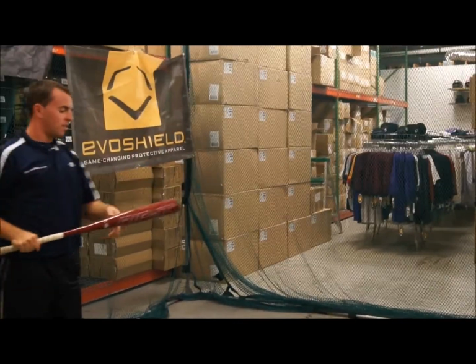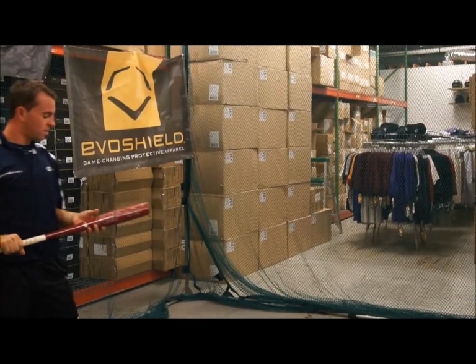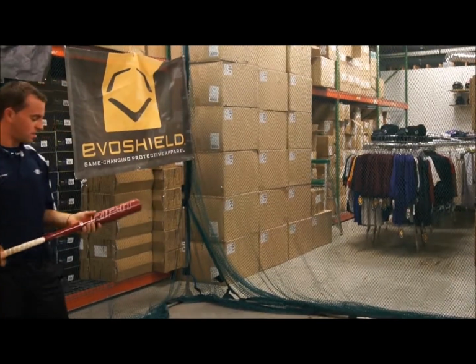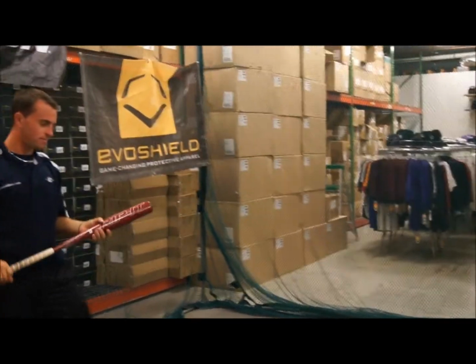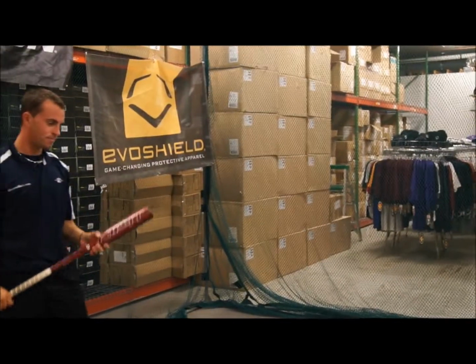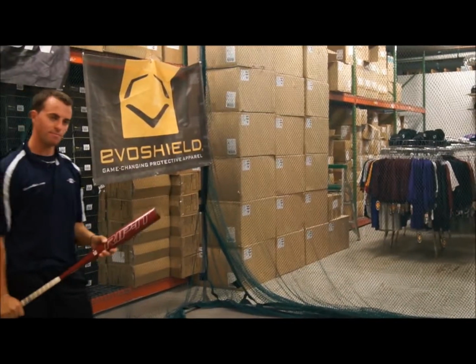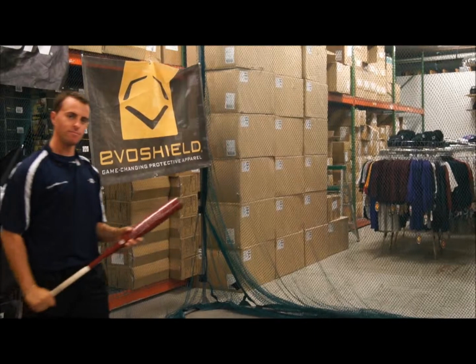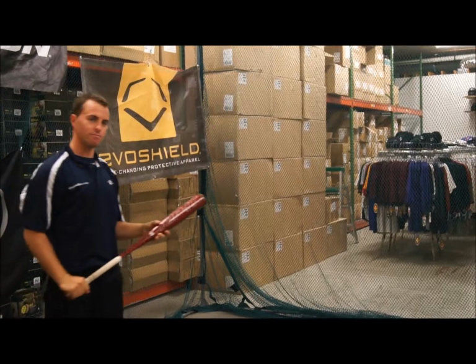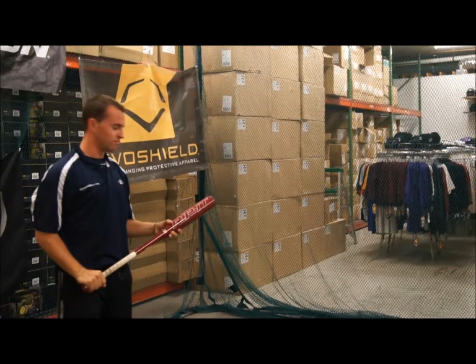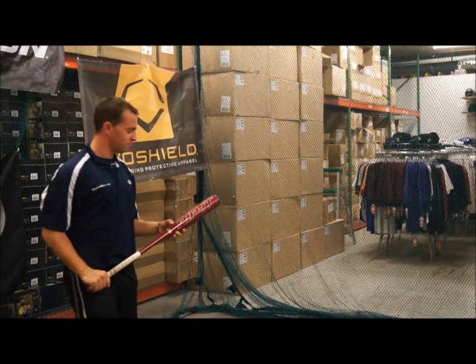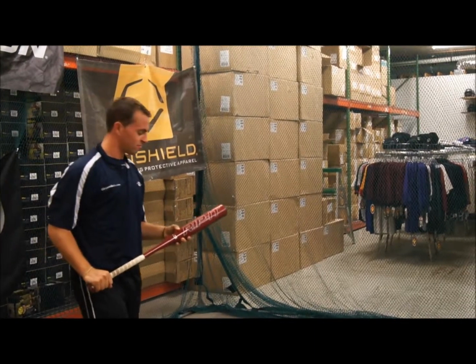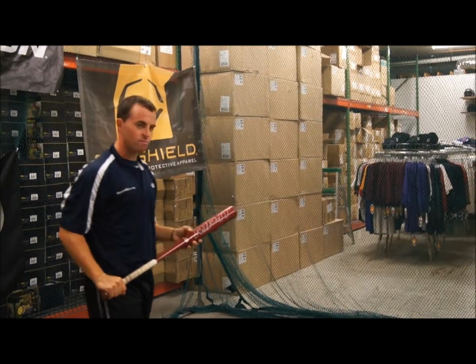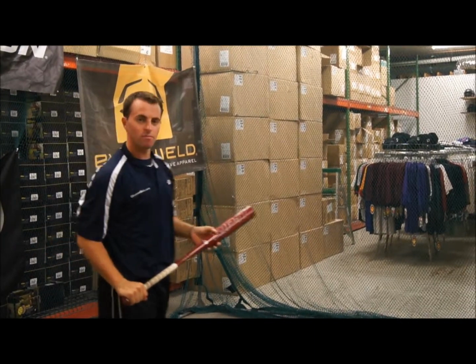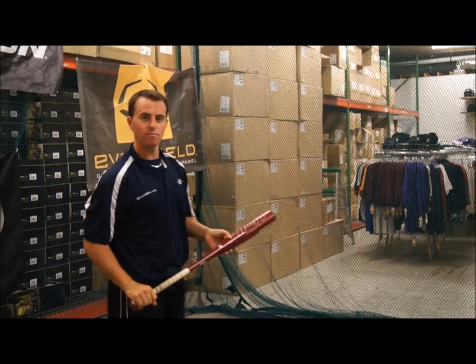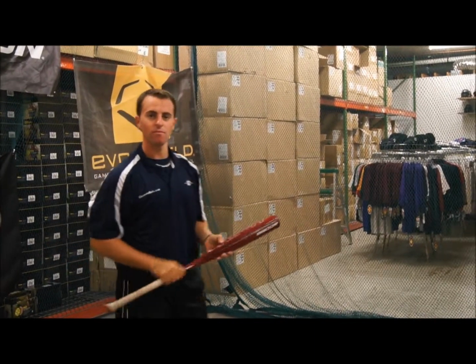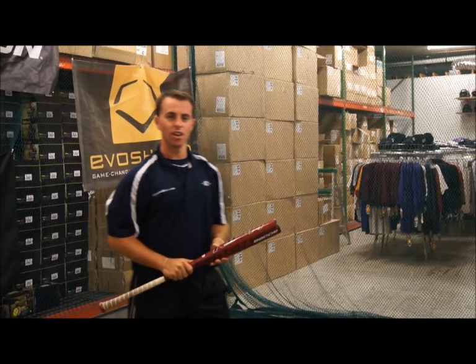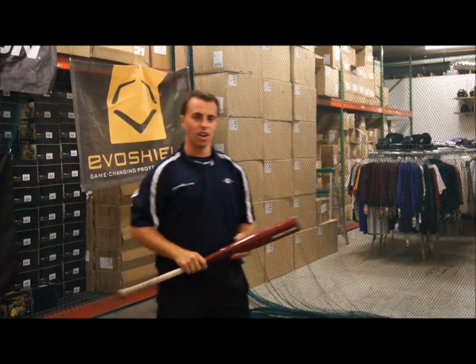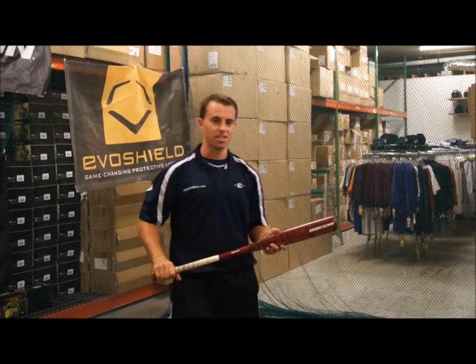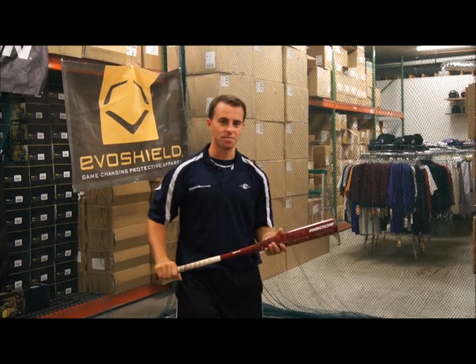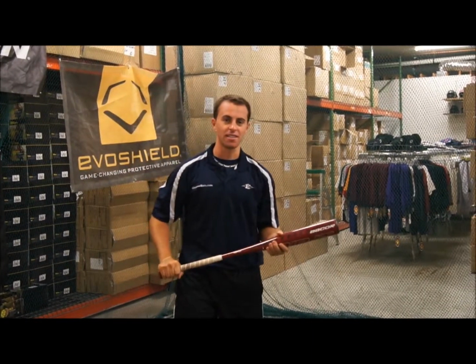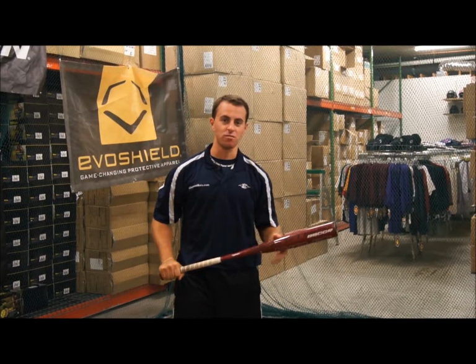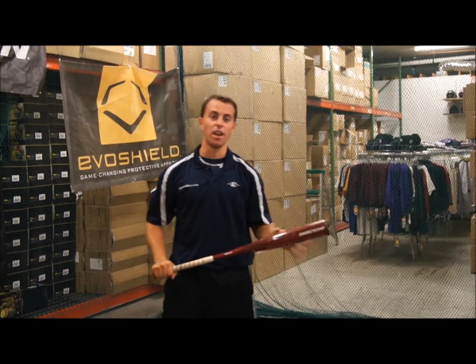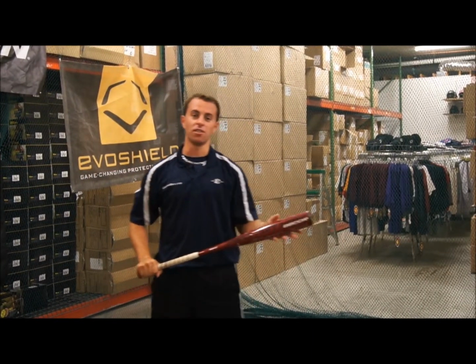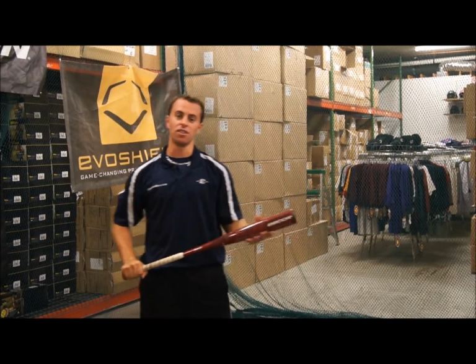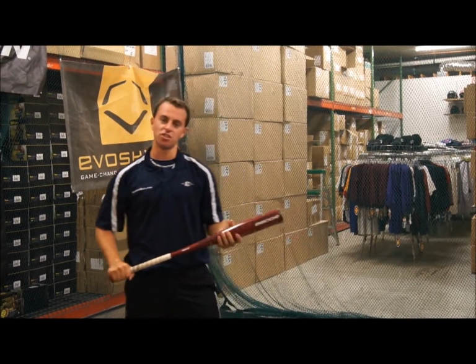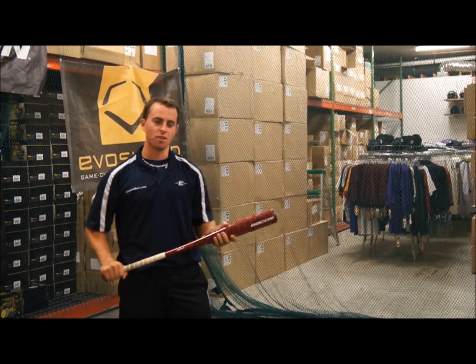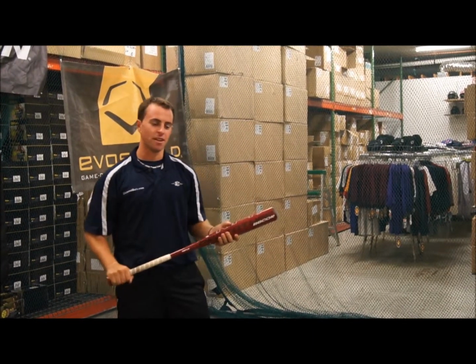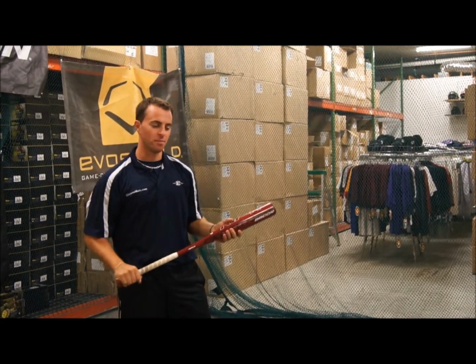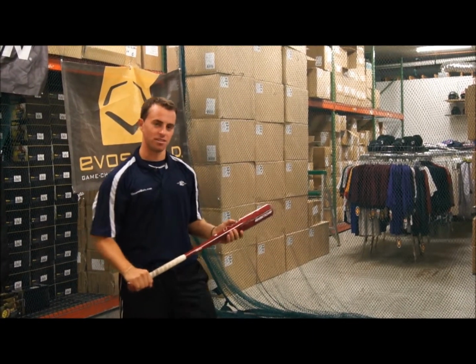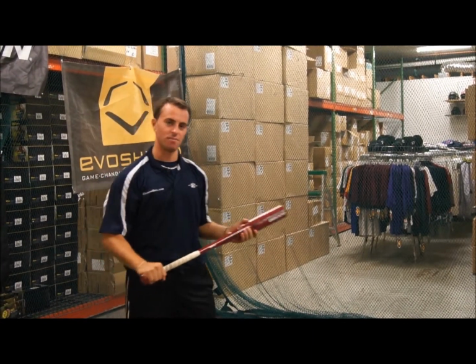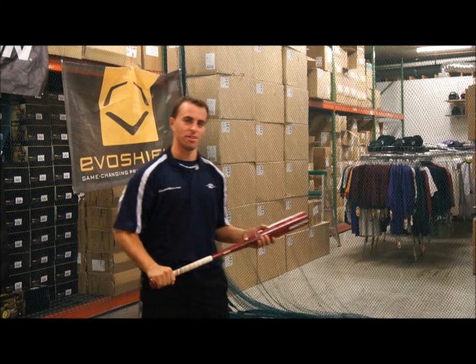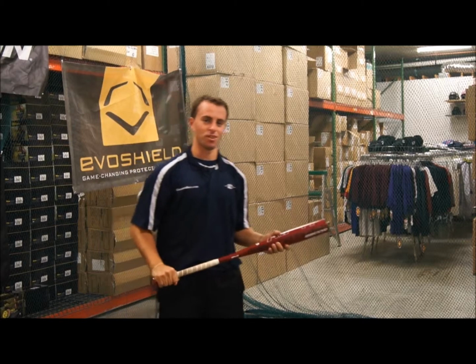What did you think of the 2013 Rip It prototype? I like this bat. It's a little more end-loaded, so it makes me have to muscle up in my swing.